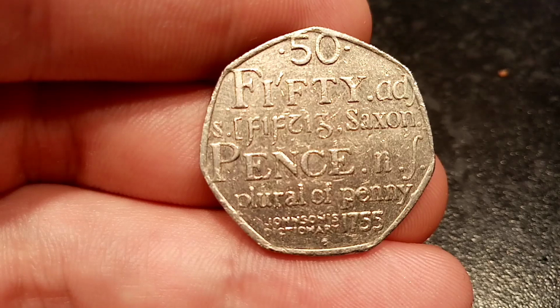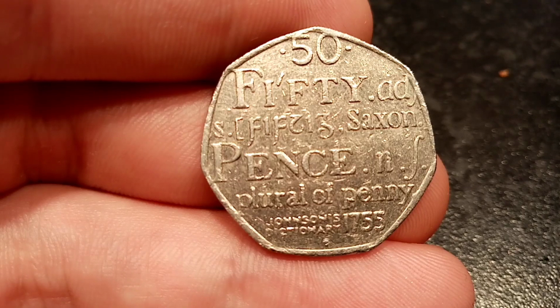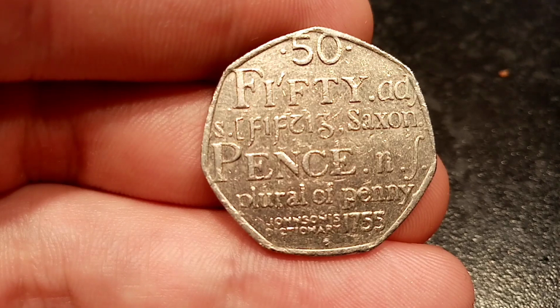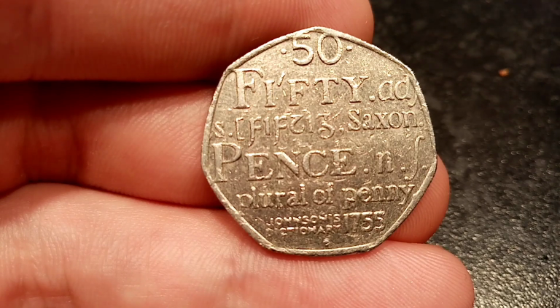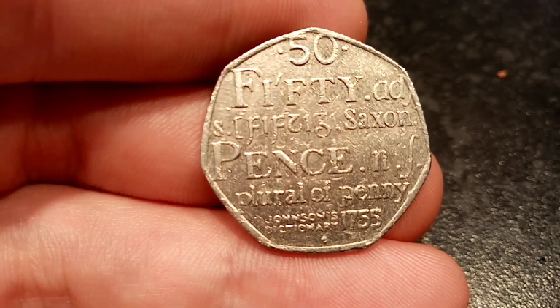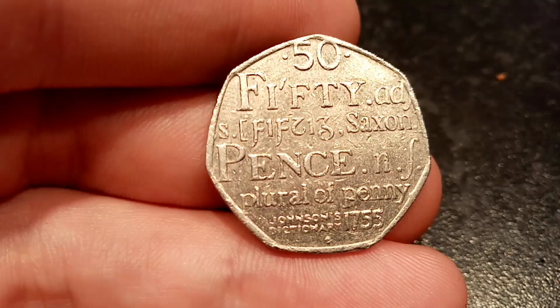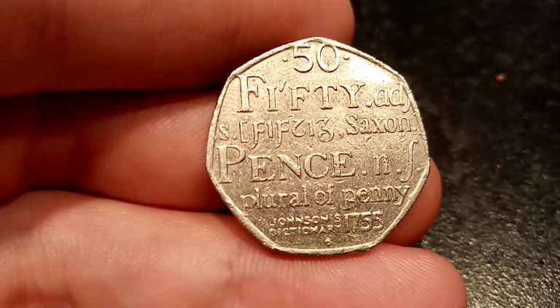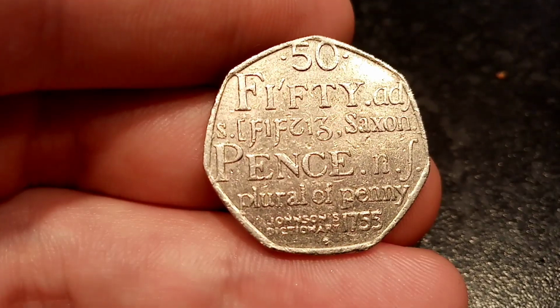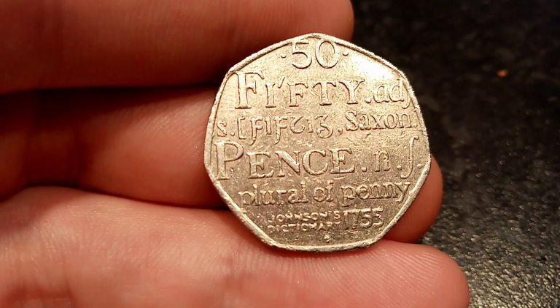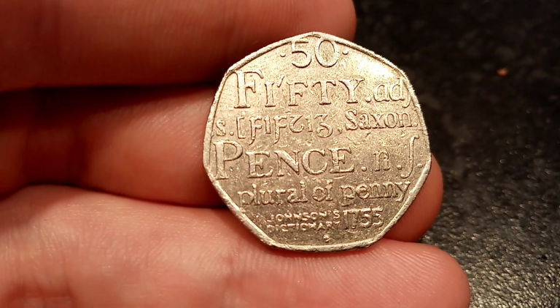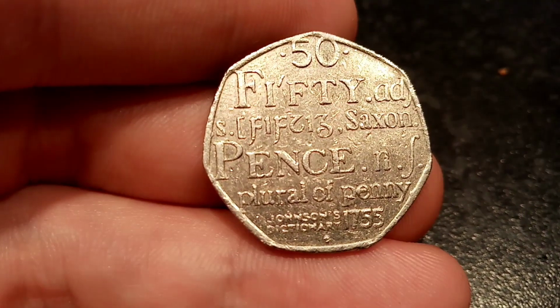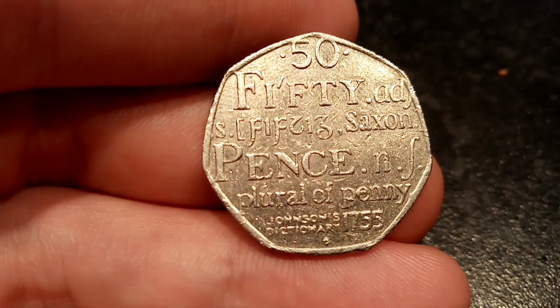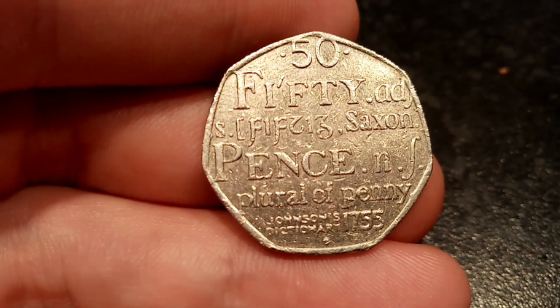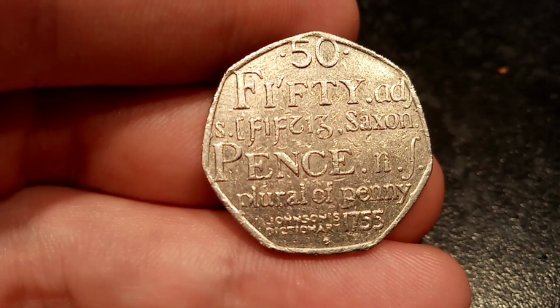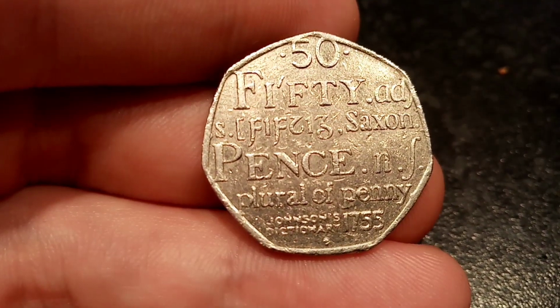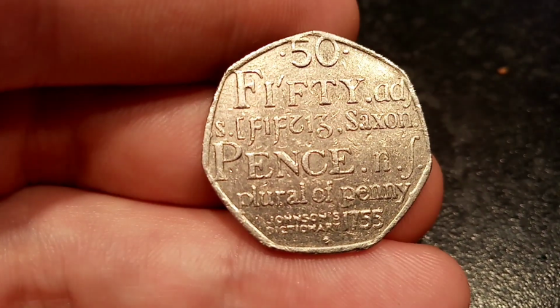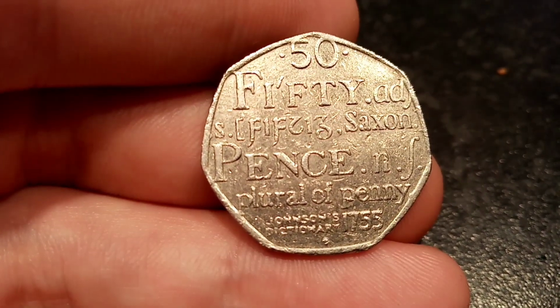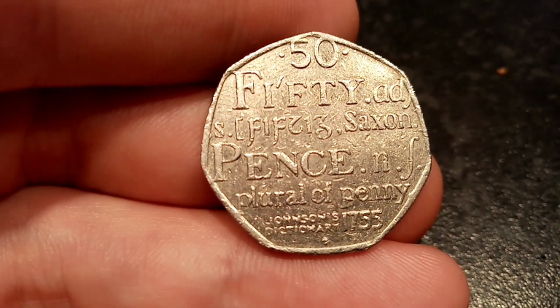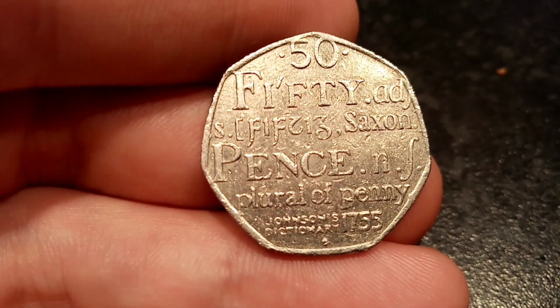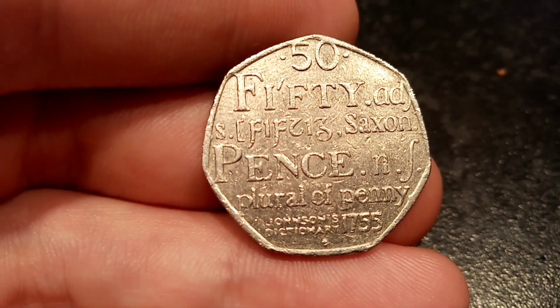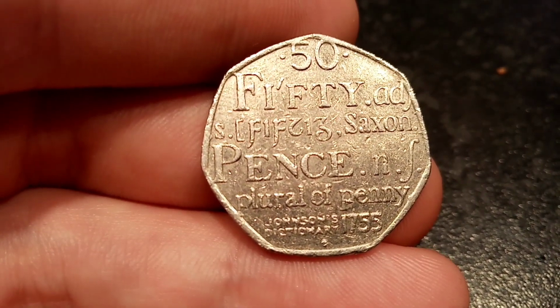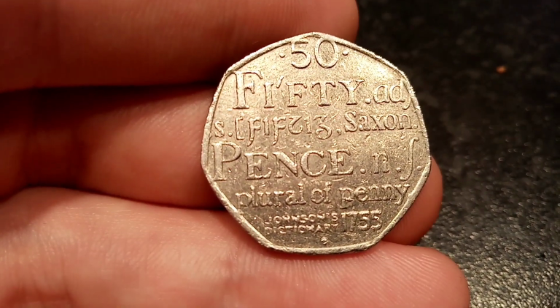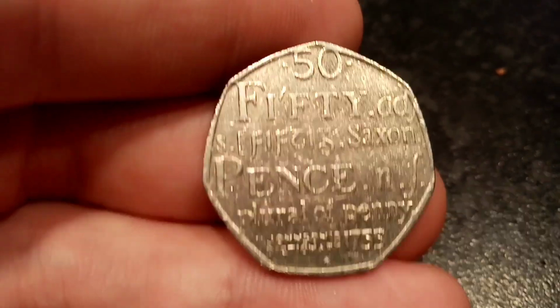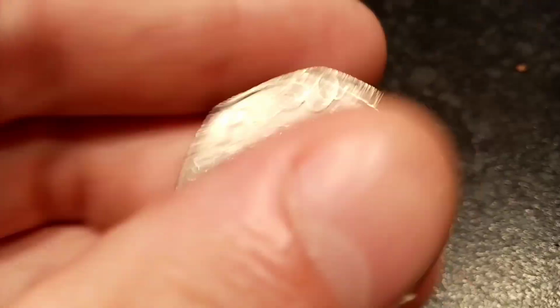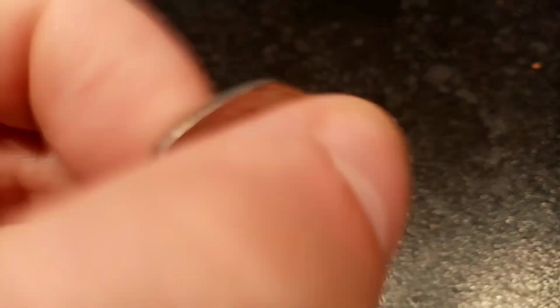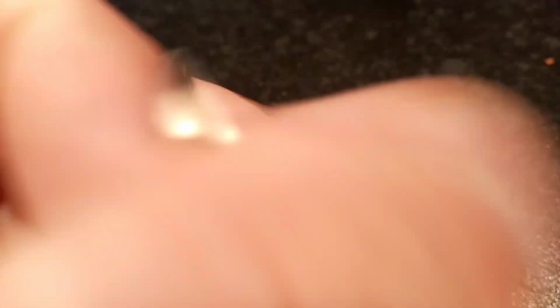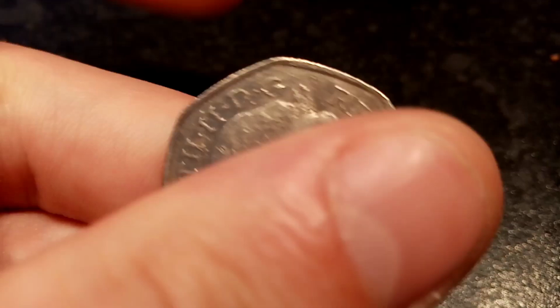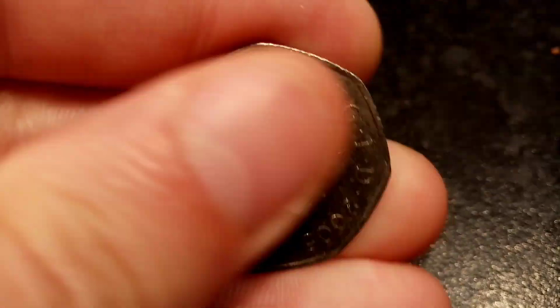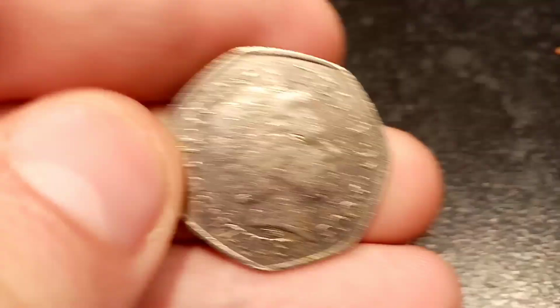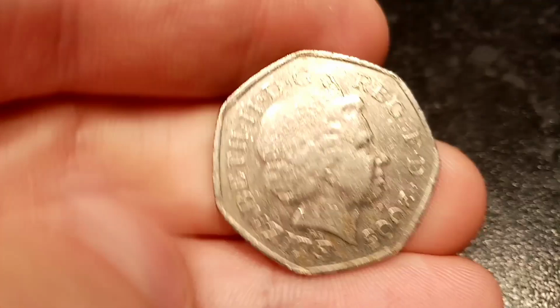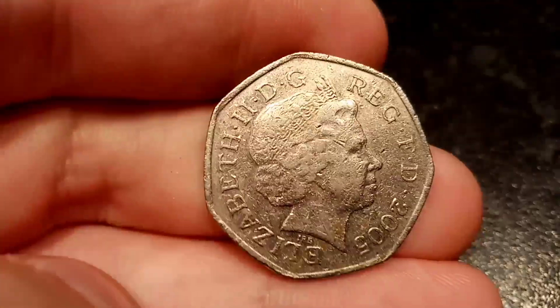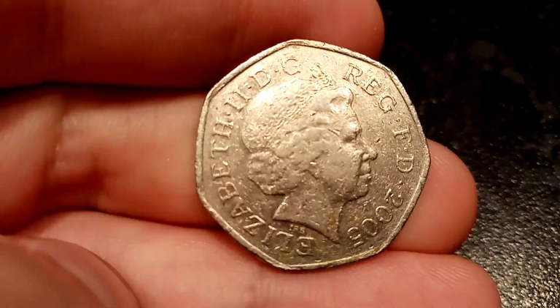Hi guys, Dan's Dollars here. A frequently asked question: is the Johnson's Dictionary 50p worth anything?